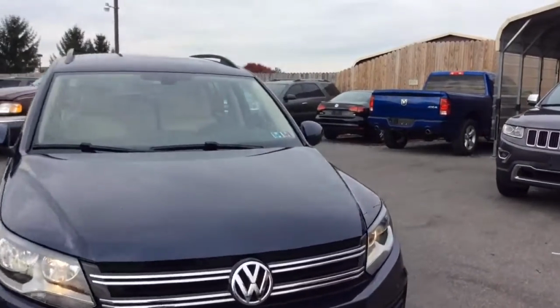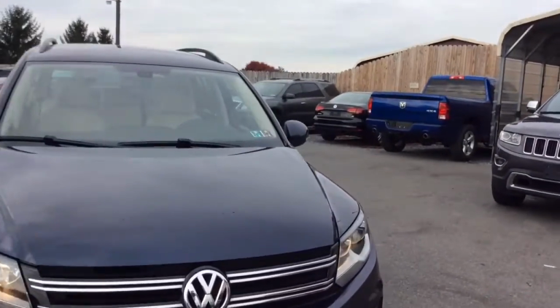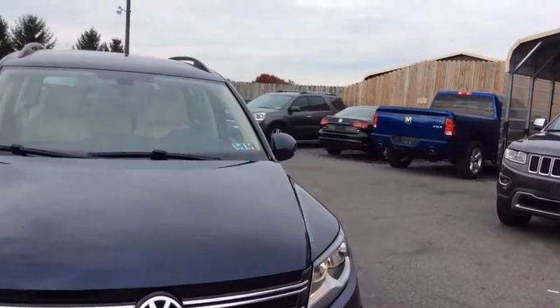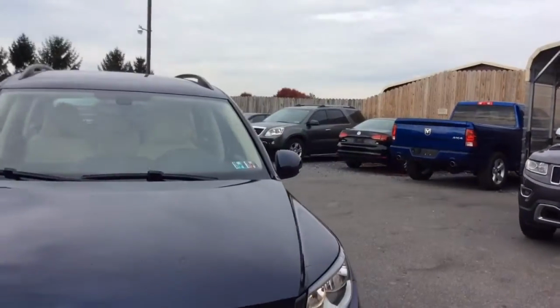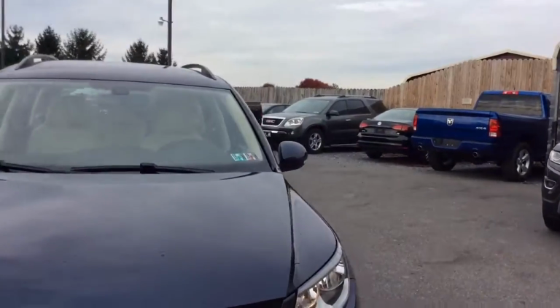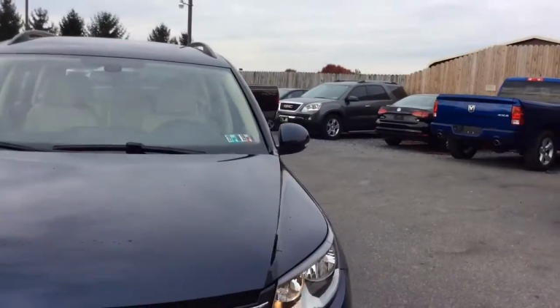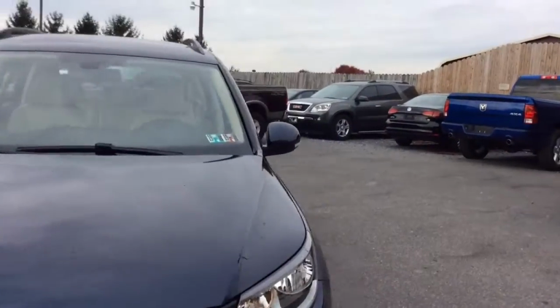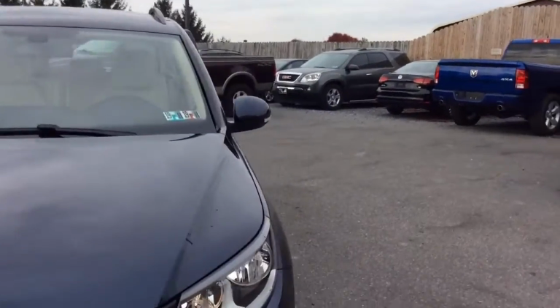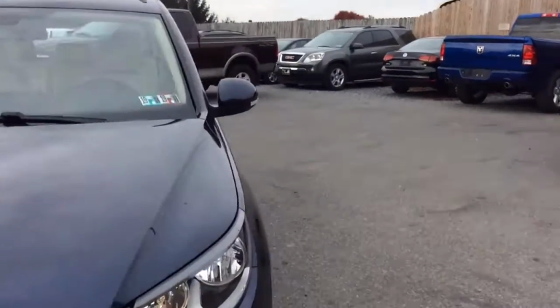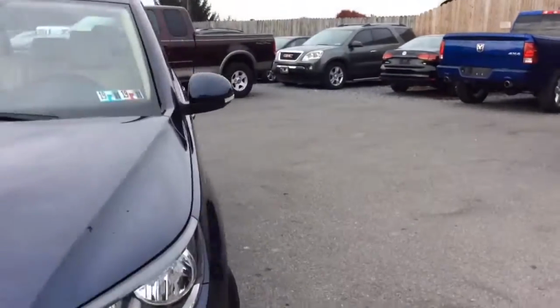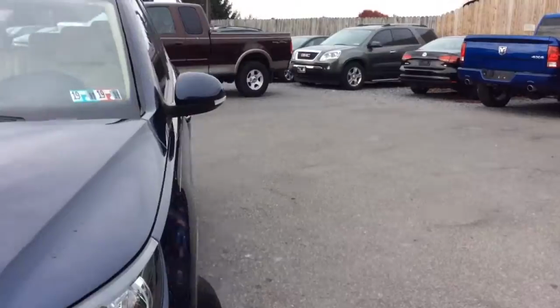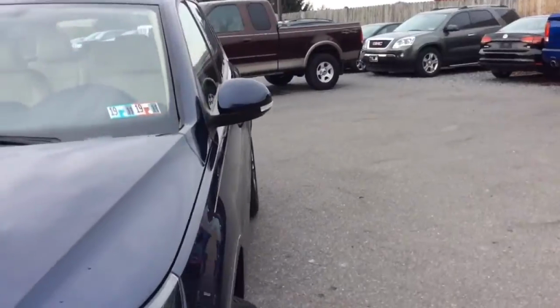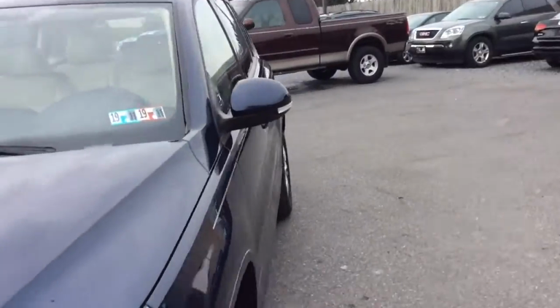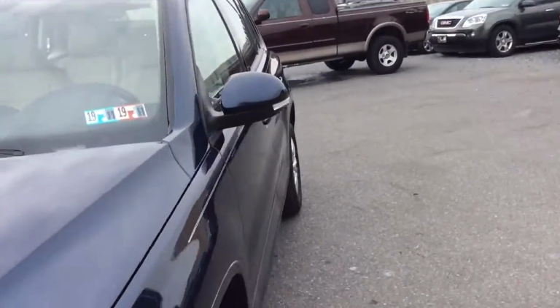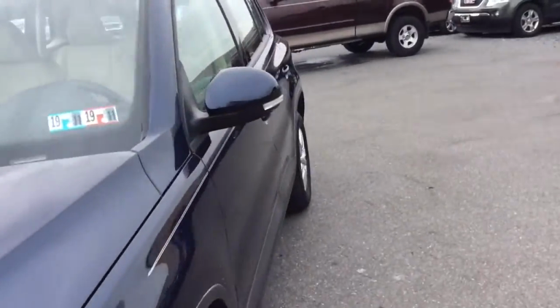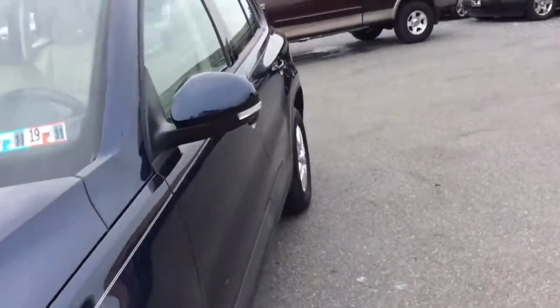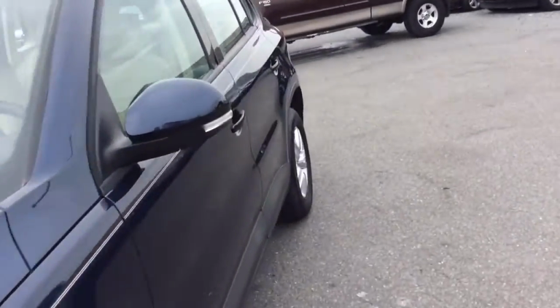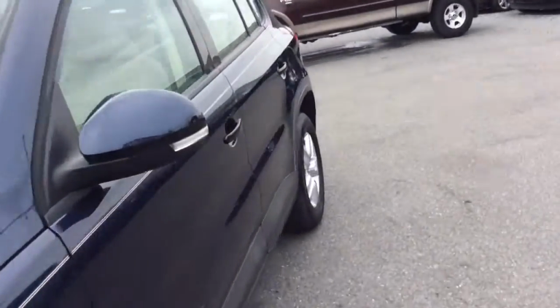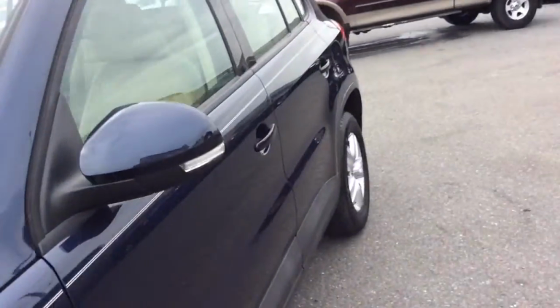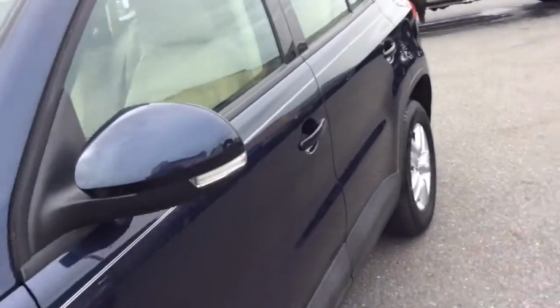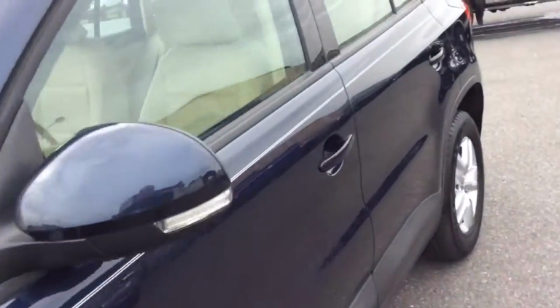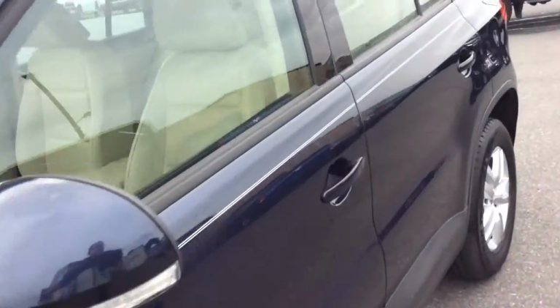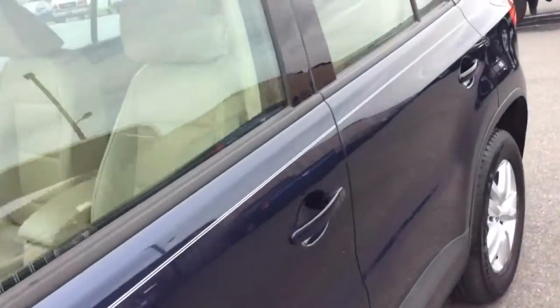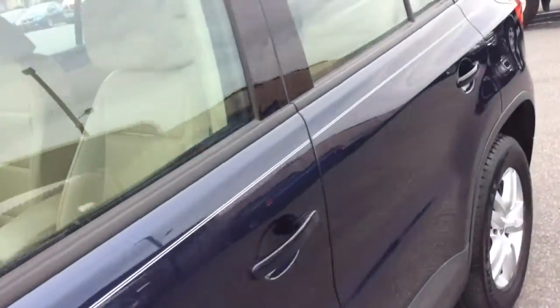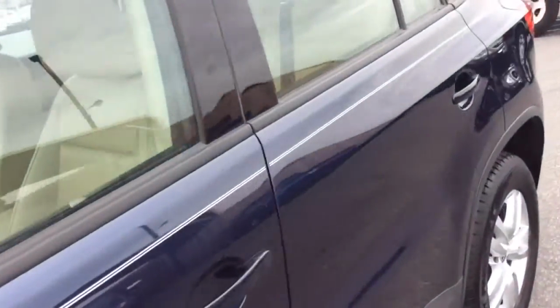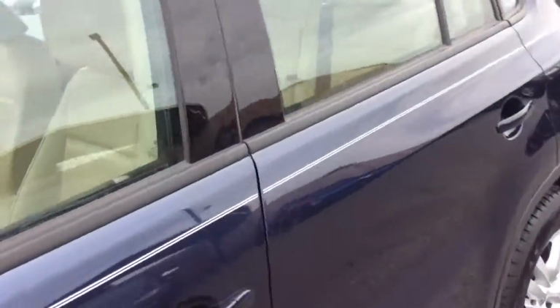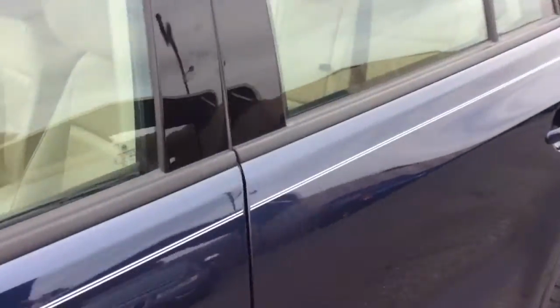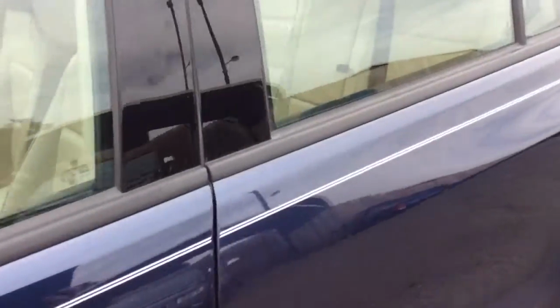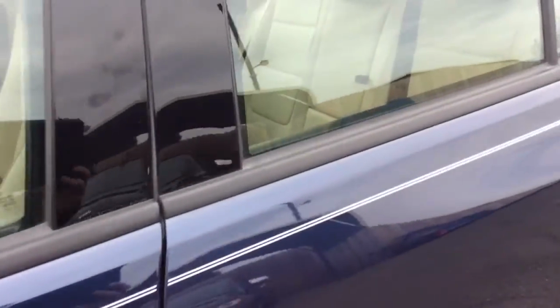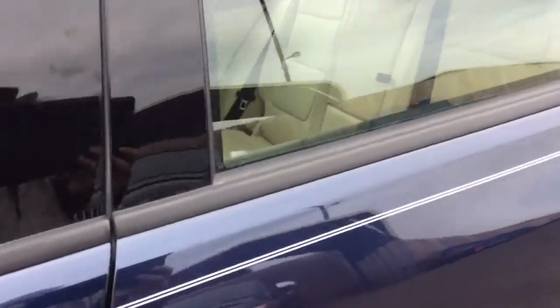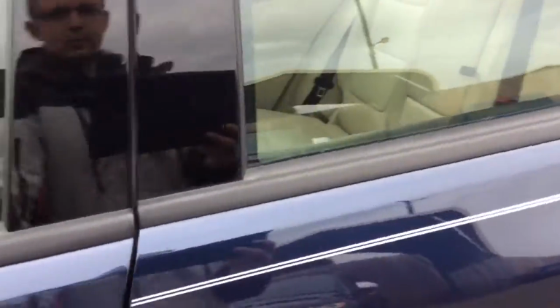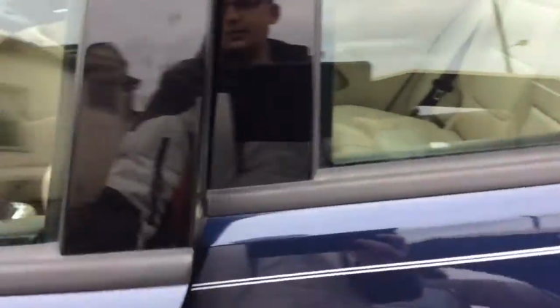My name is Jesse. I'm one of the salesmen here. Today I'm going to show you this Volkswagen Tiguan. It obviously comes in dark blue.